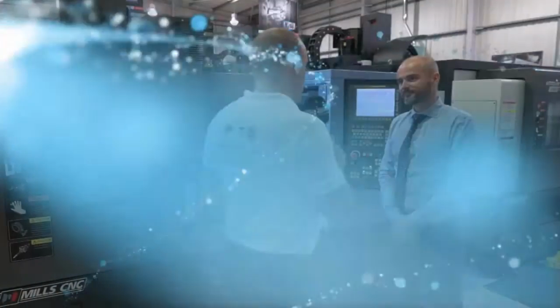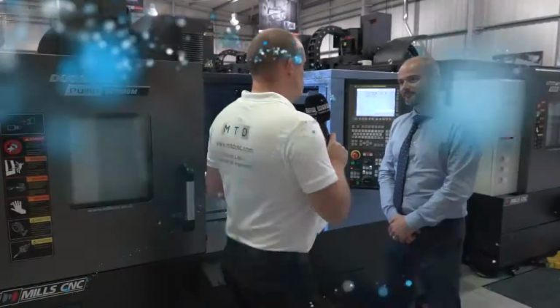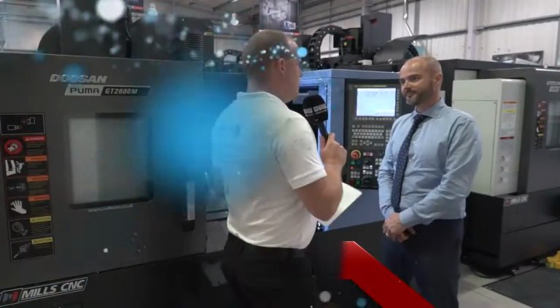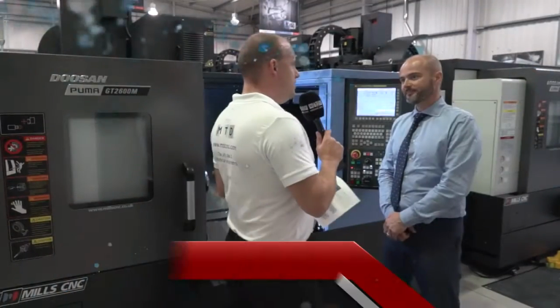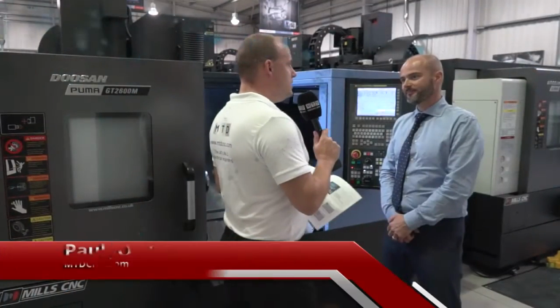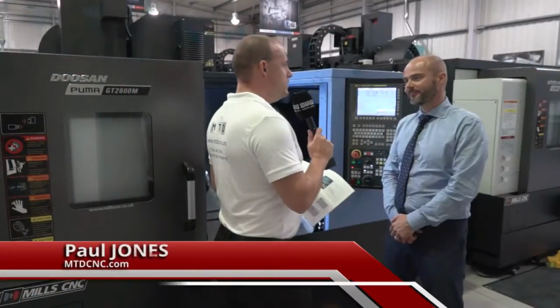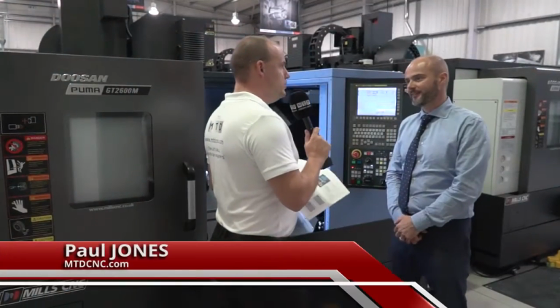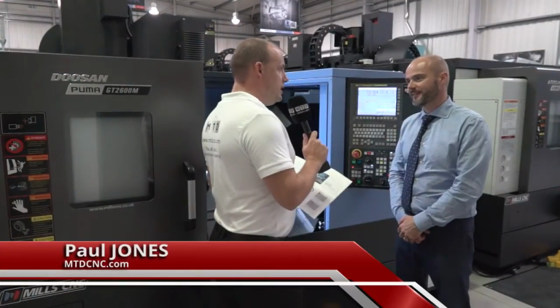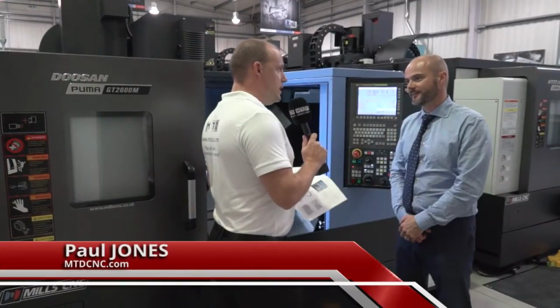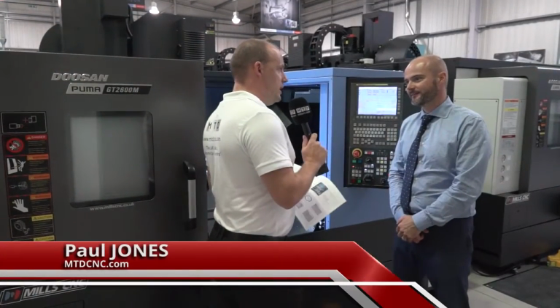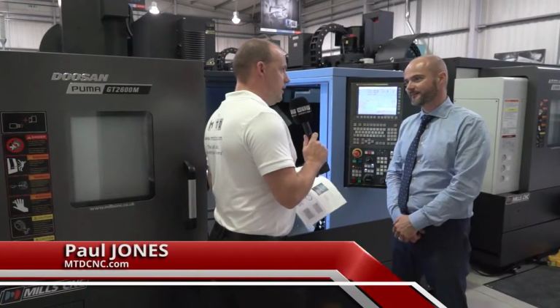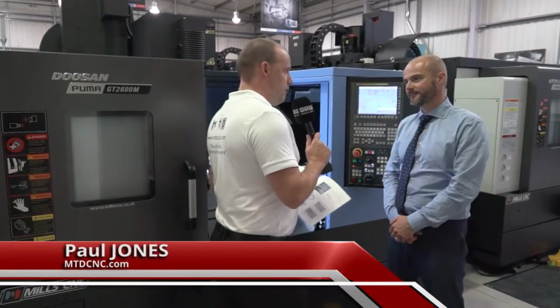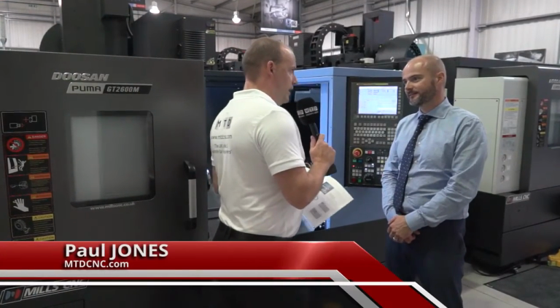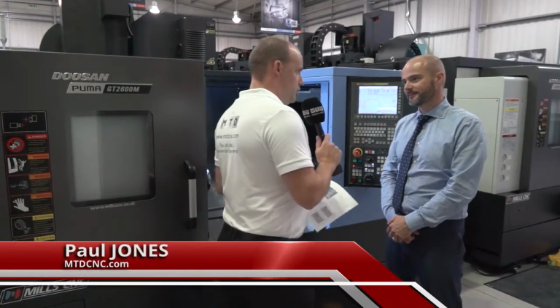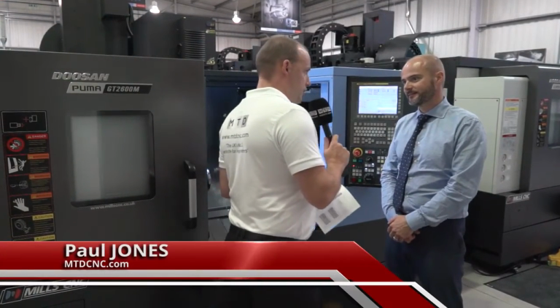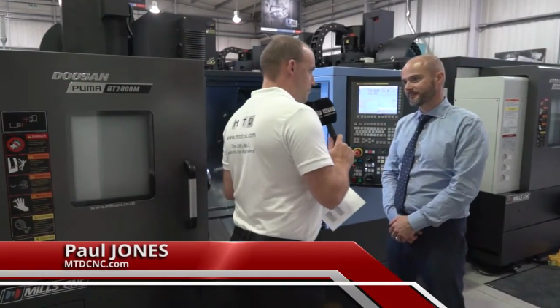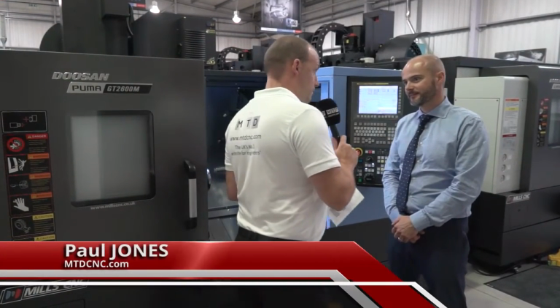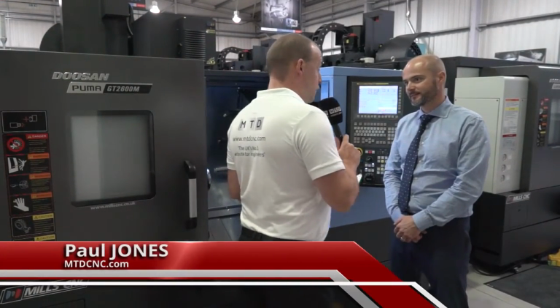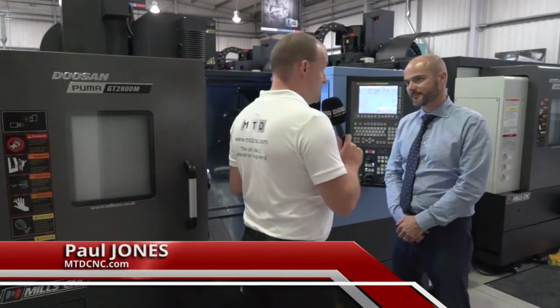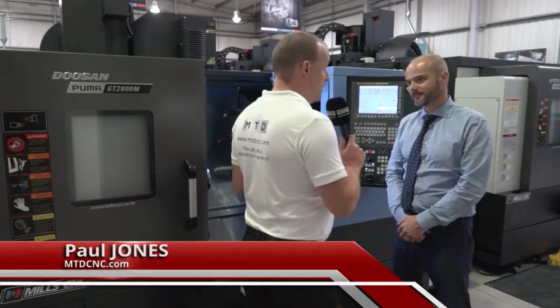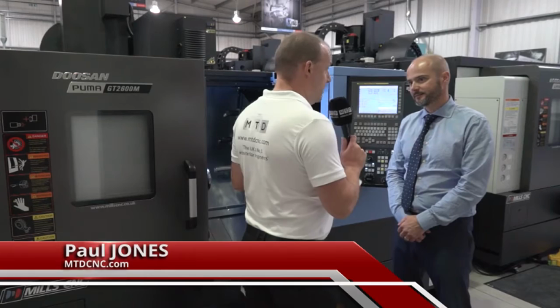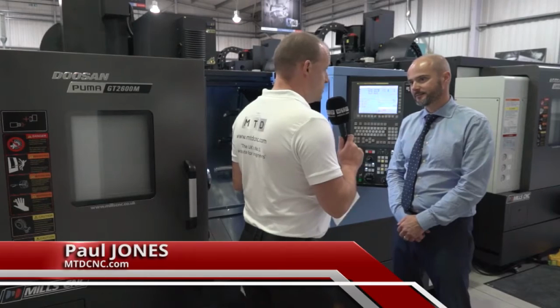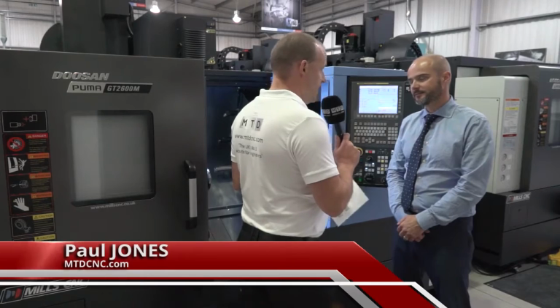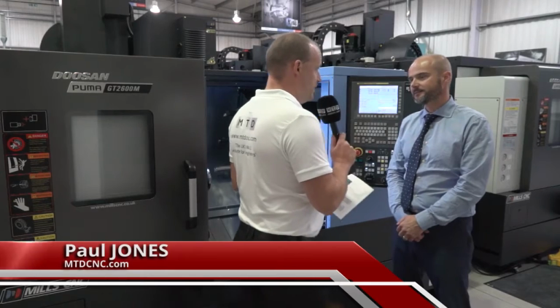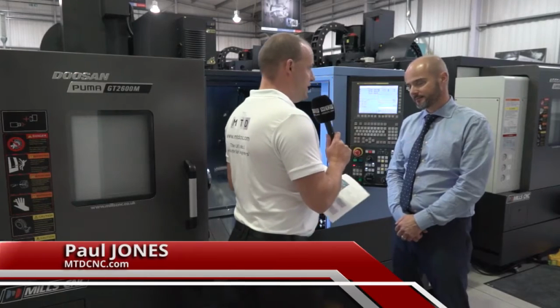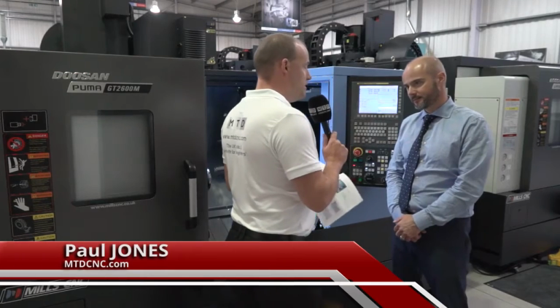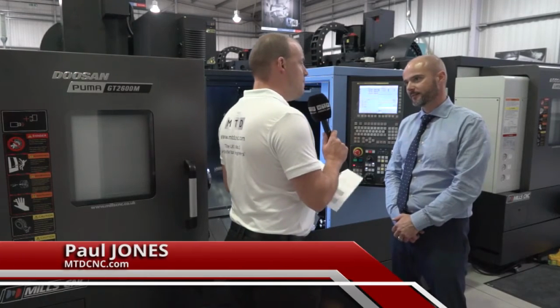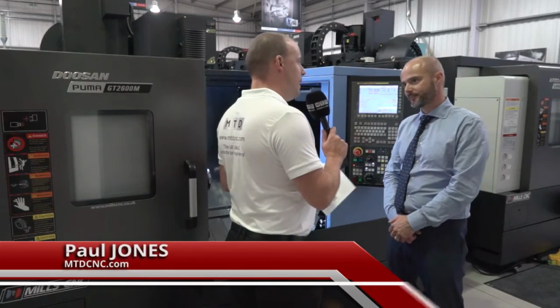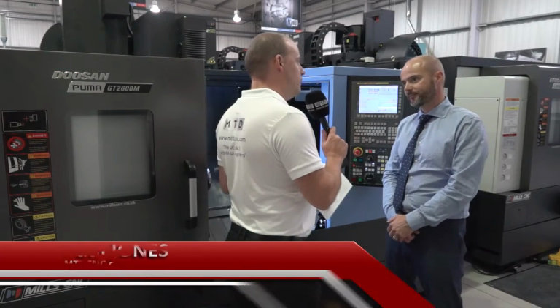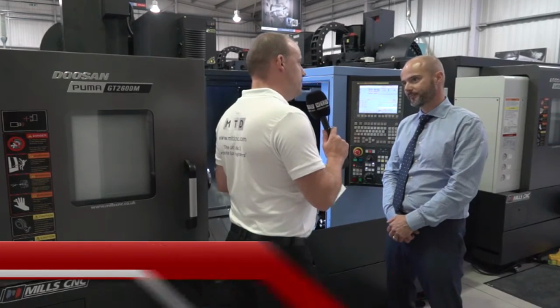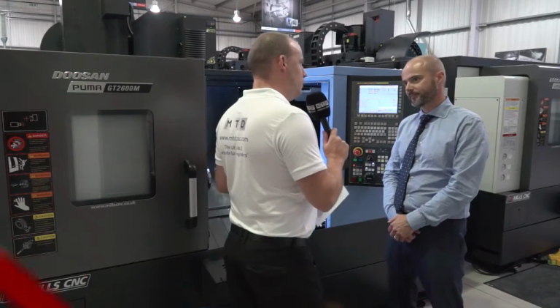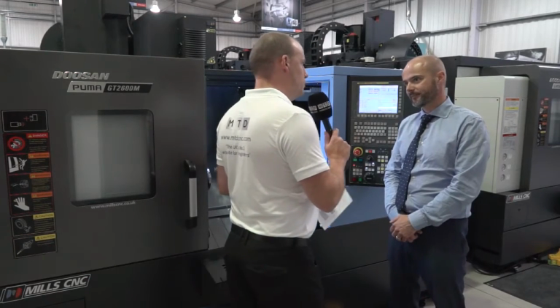Tony, this is the GT range from Doosan and Mills CNC. Tell me about these models.